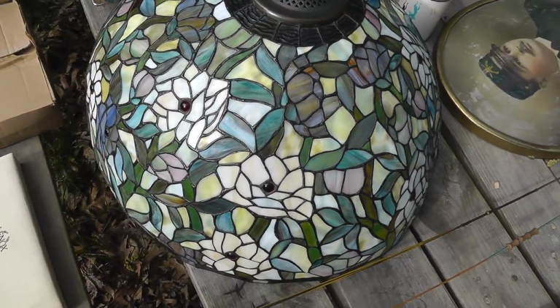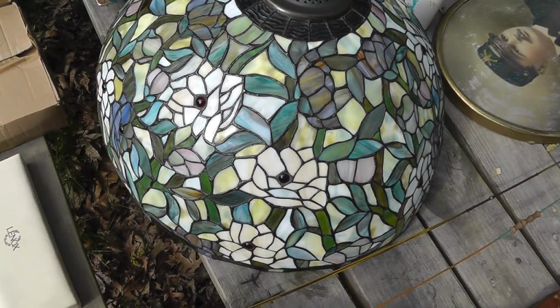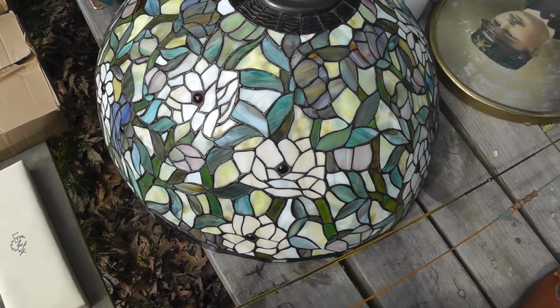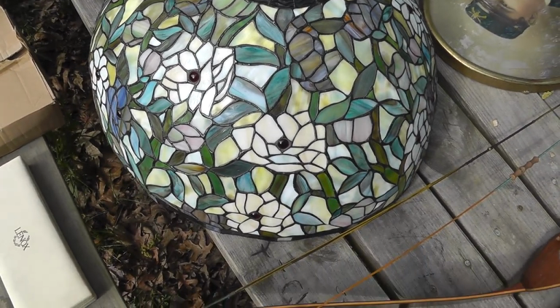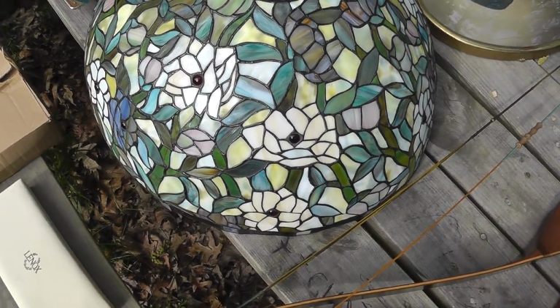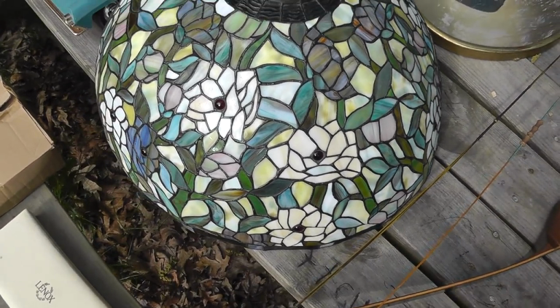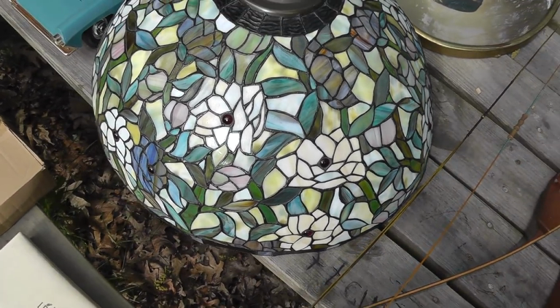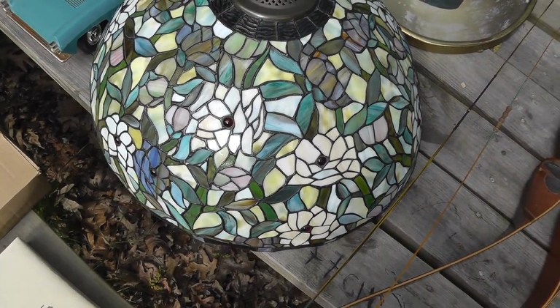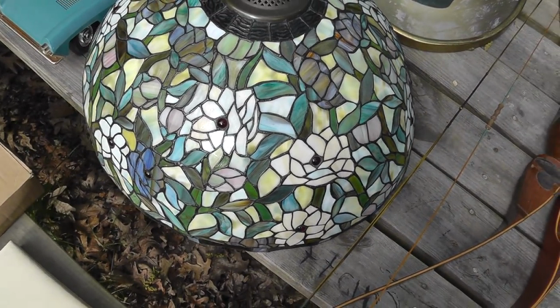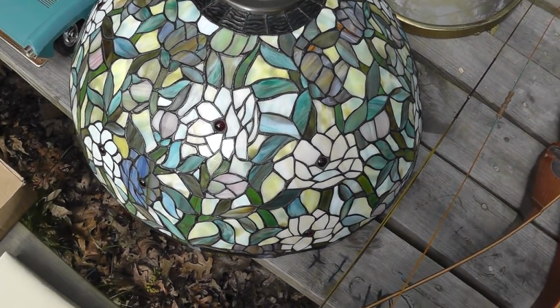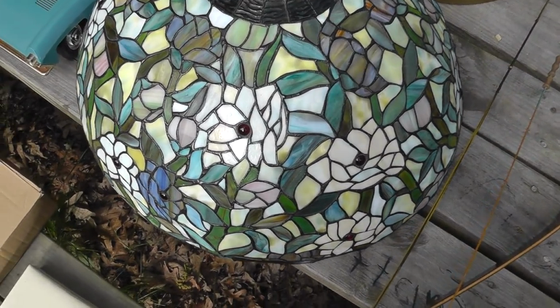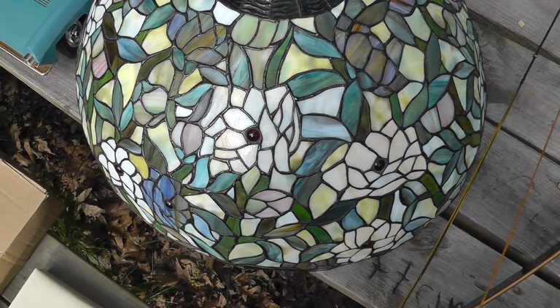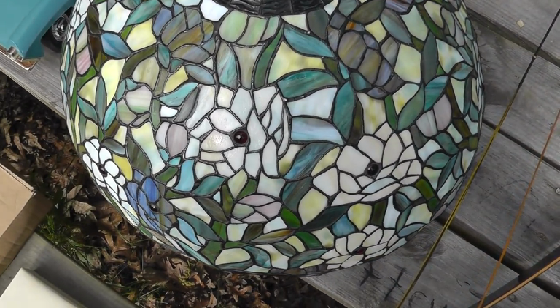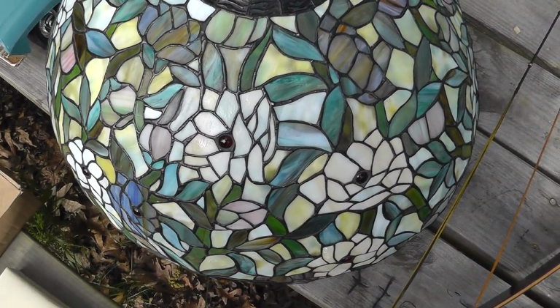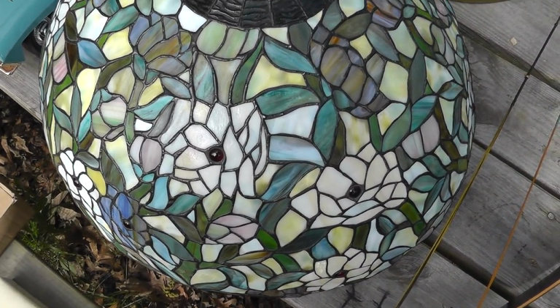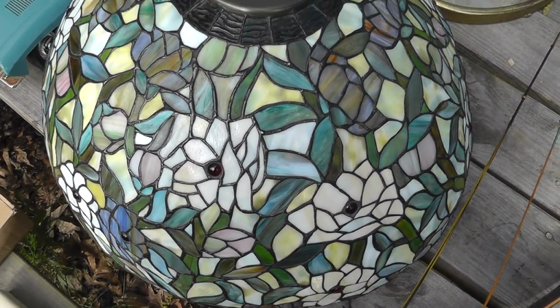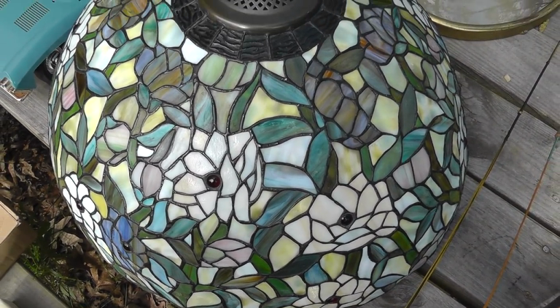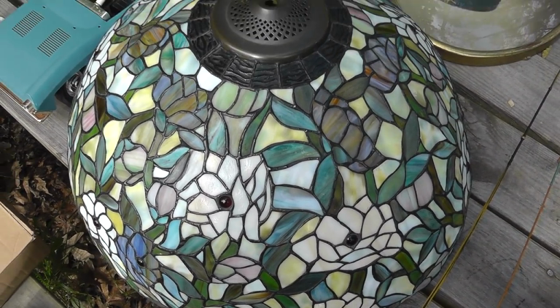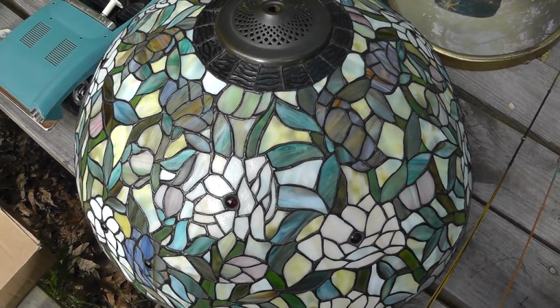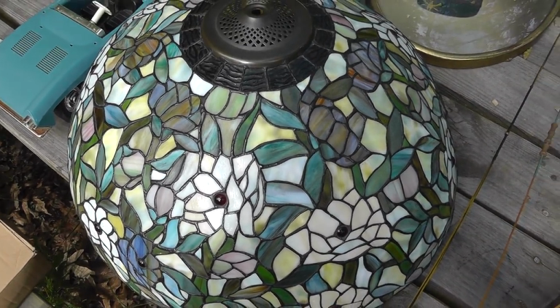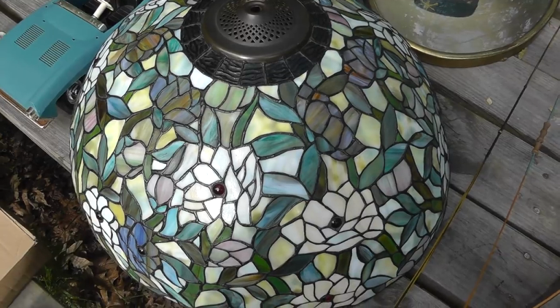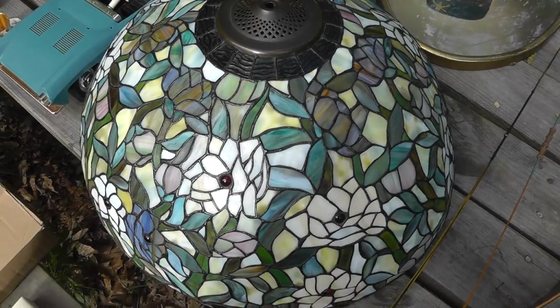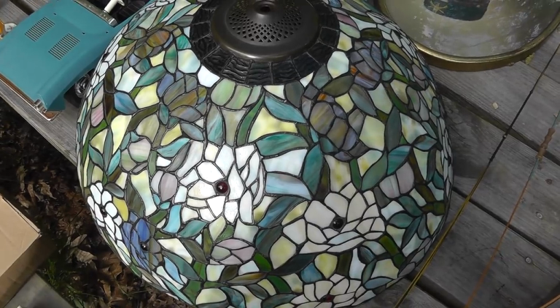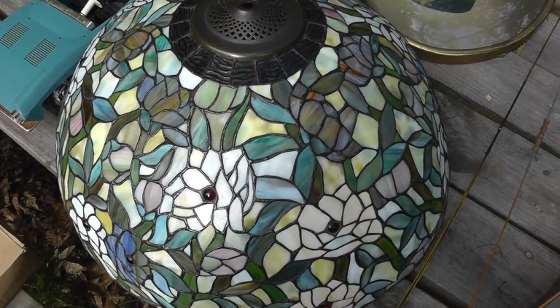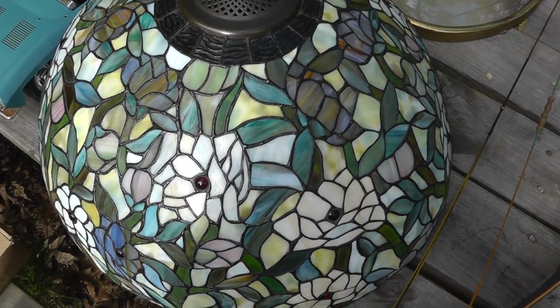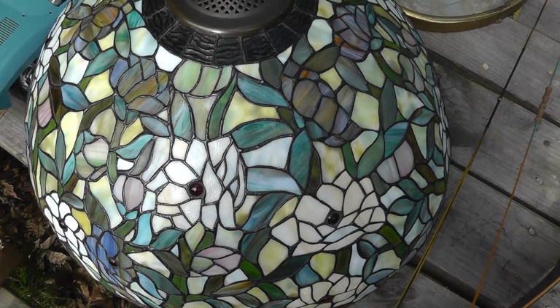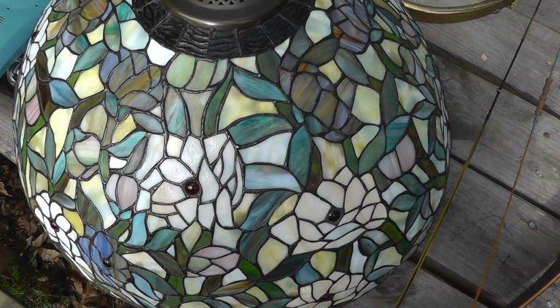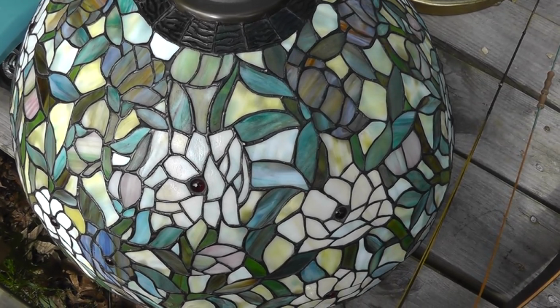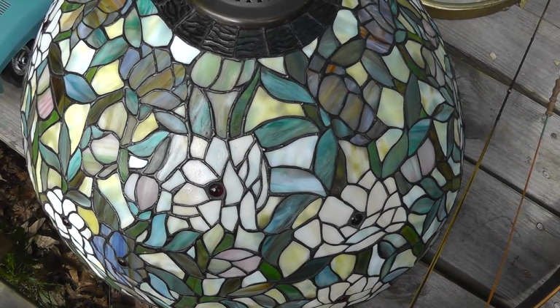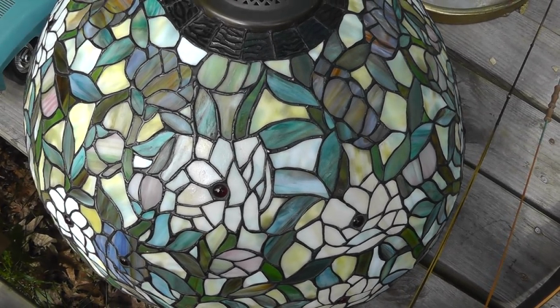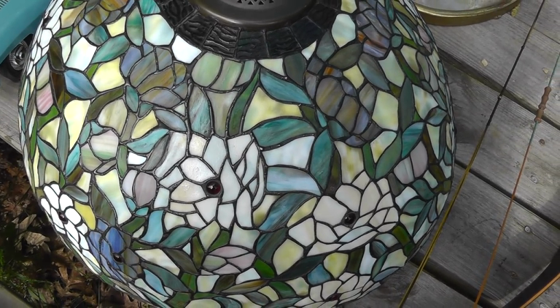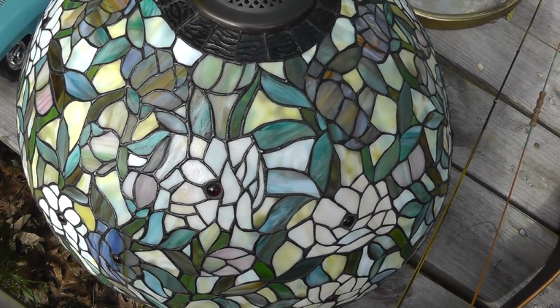Lampshade. It's a newer one, not antique or anything, but $8 on that.